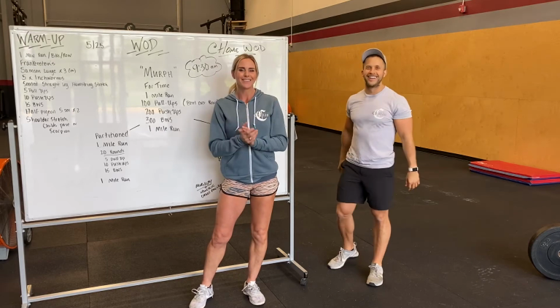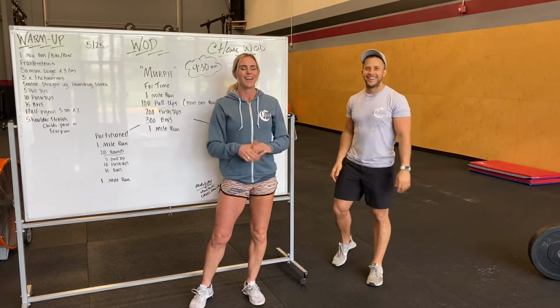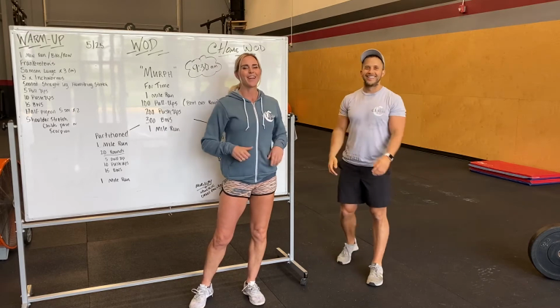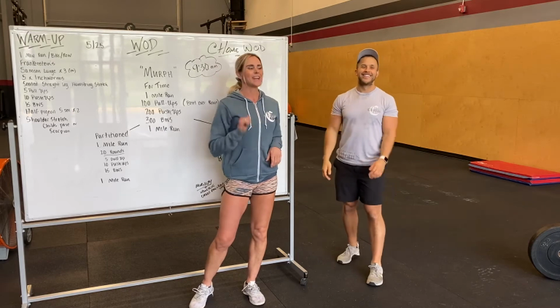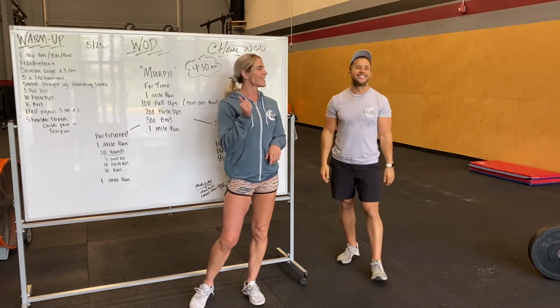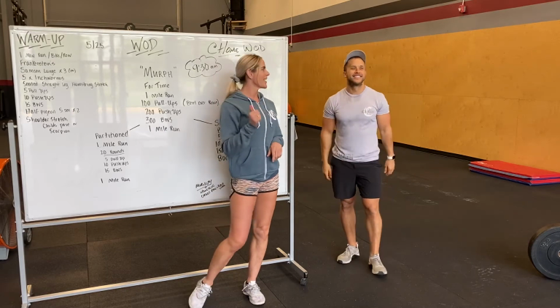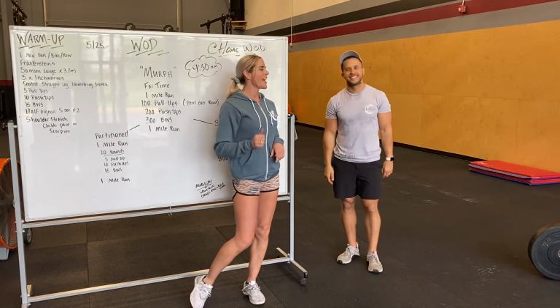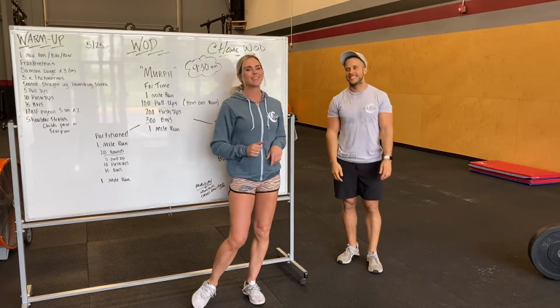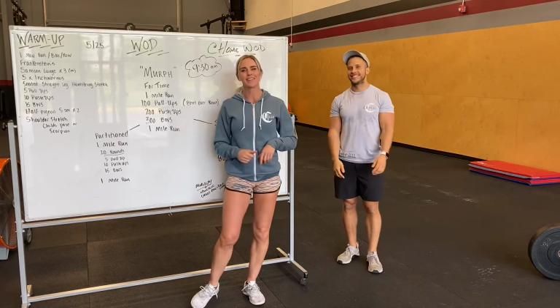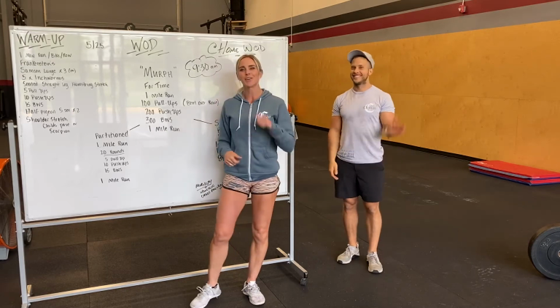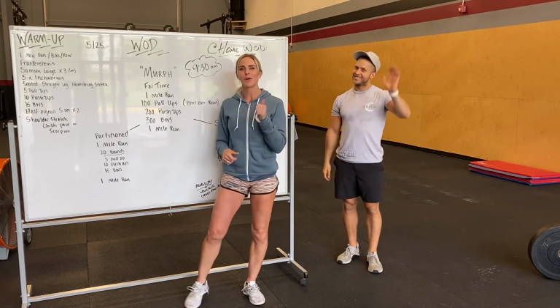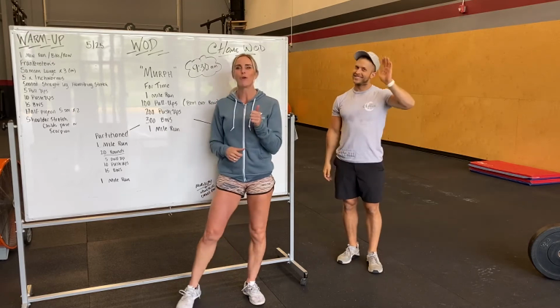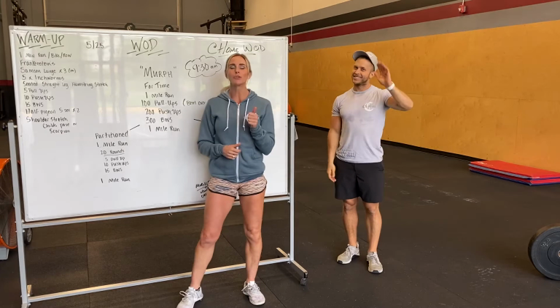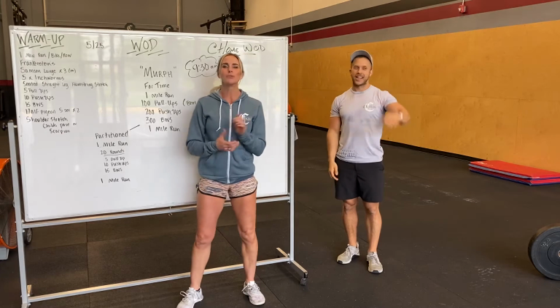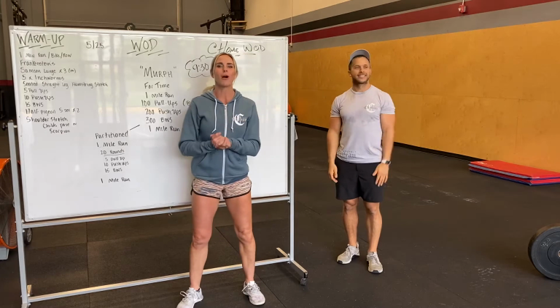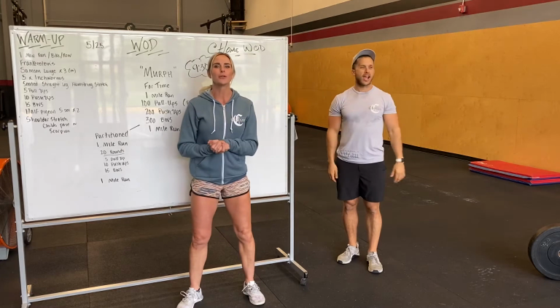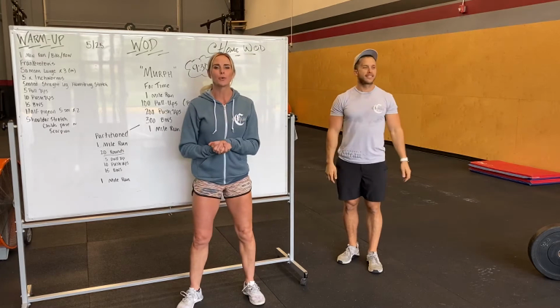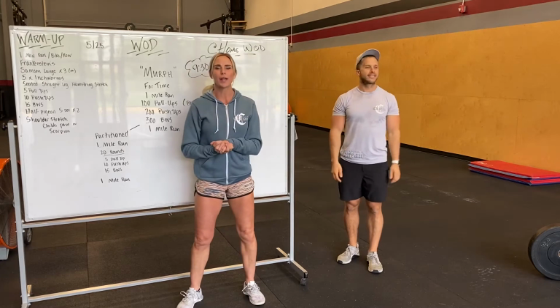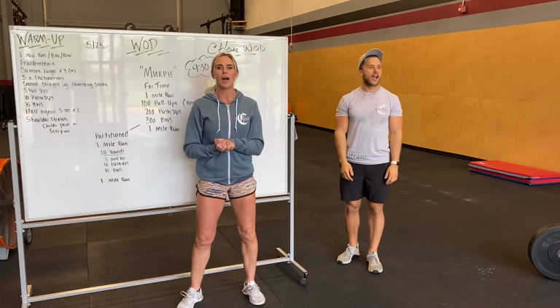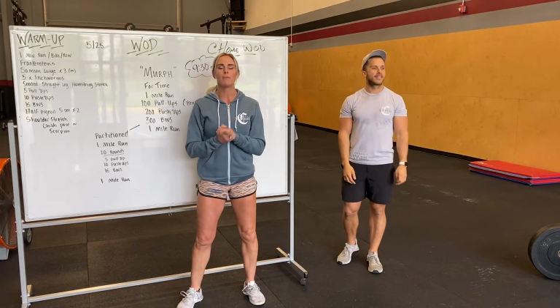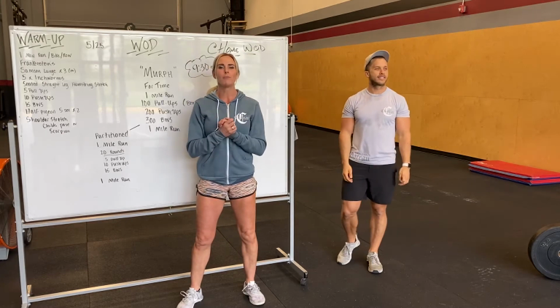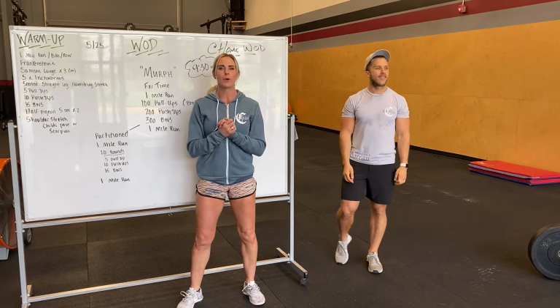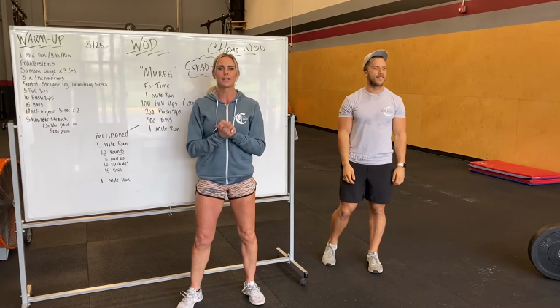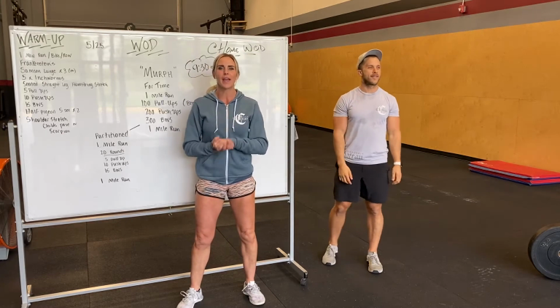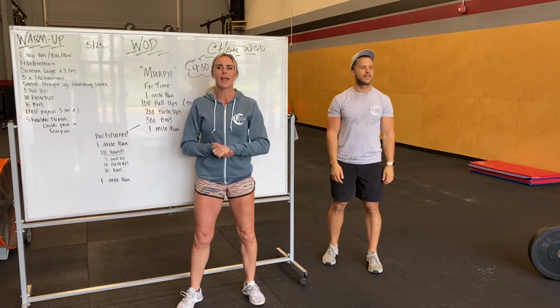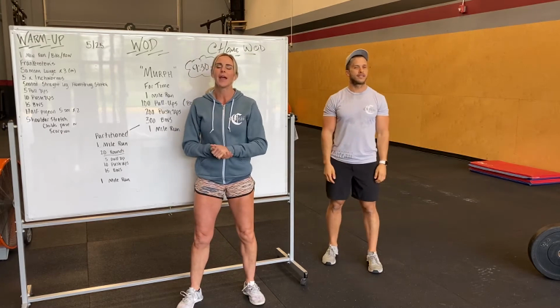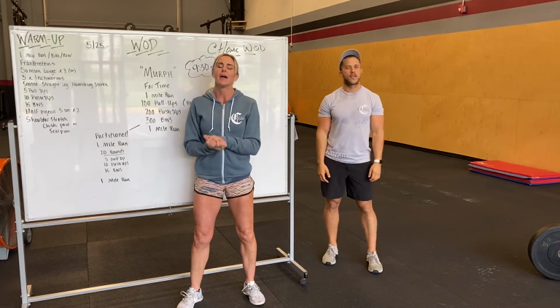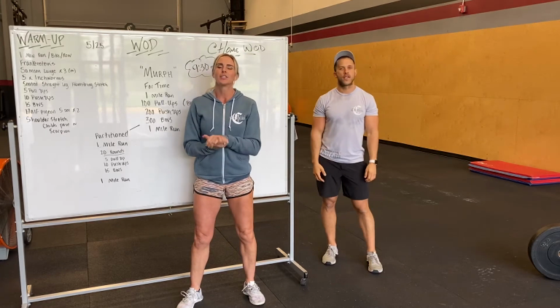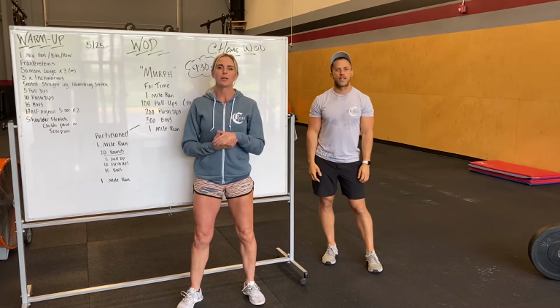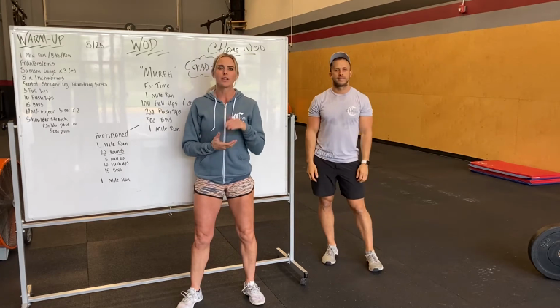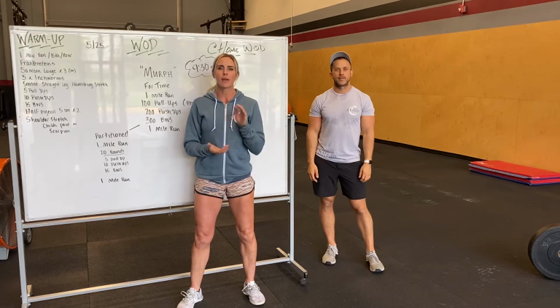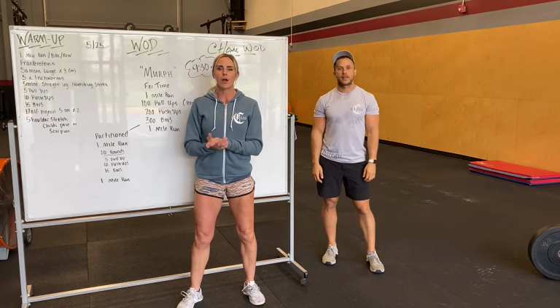Hey guys, Katie and Alex here, going over tomorrow's workout. Memorial Day — special day tomorrow.